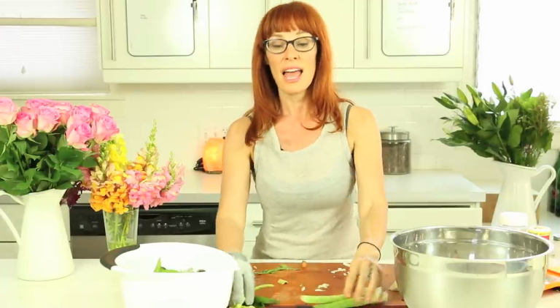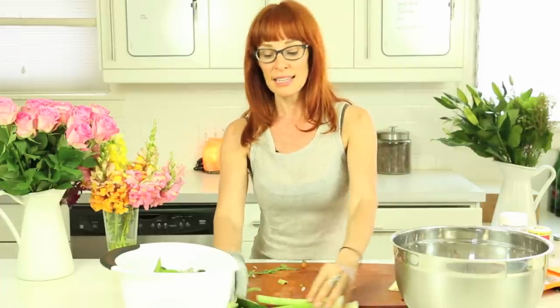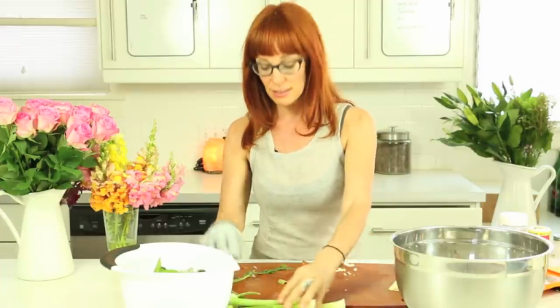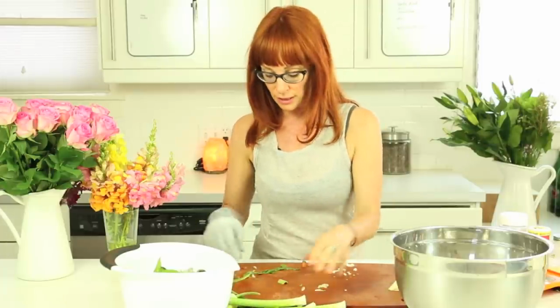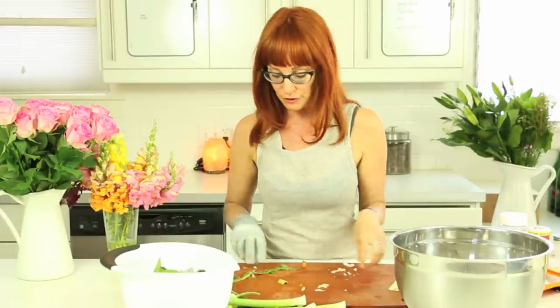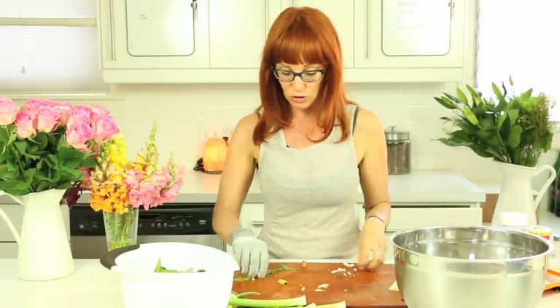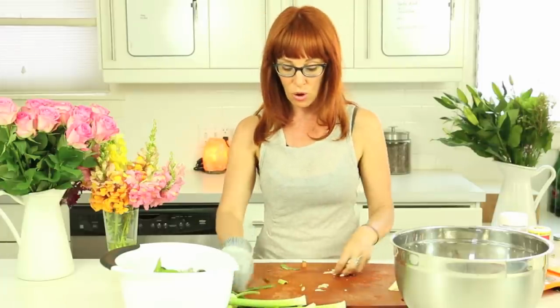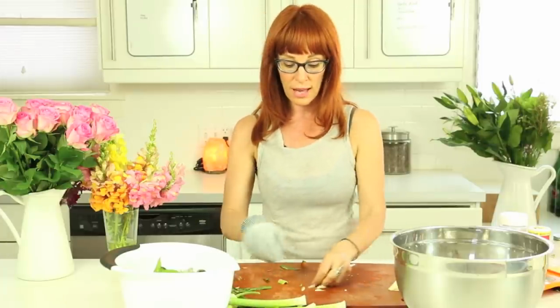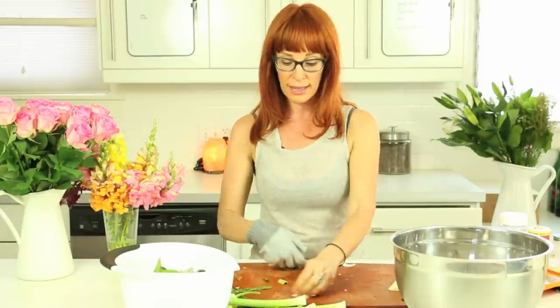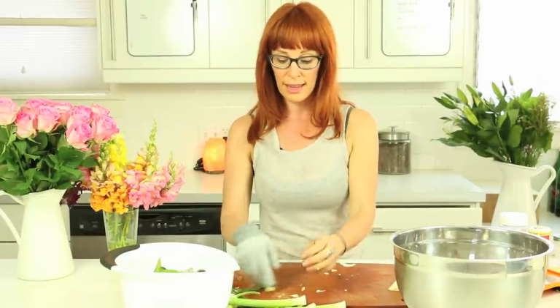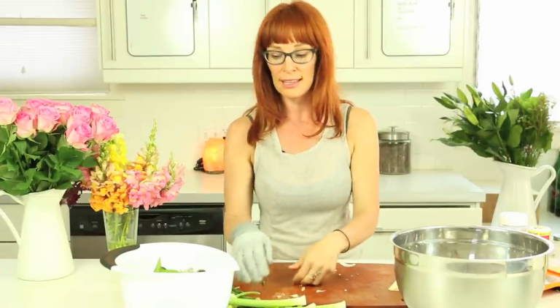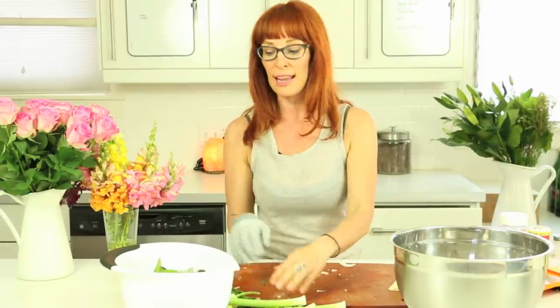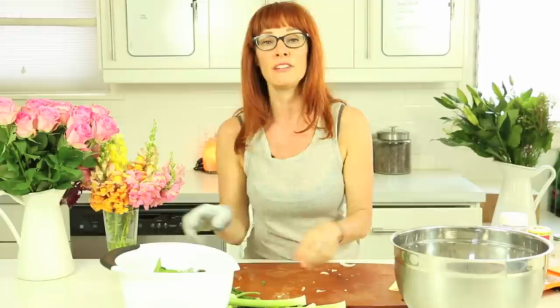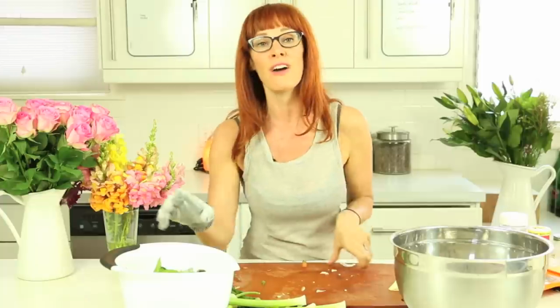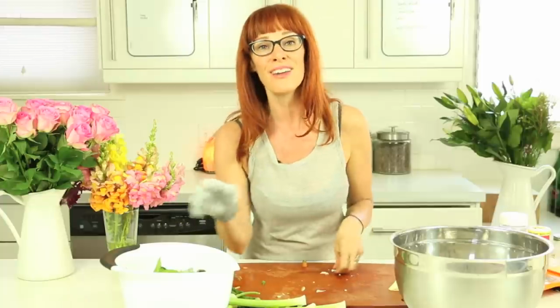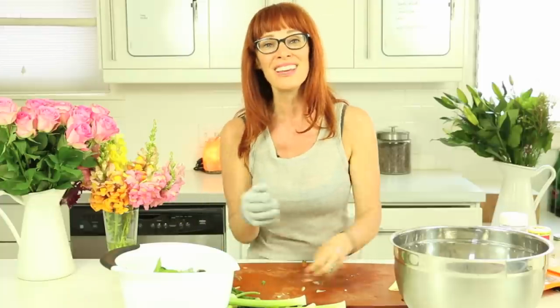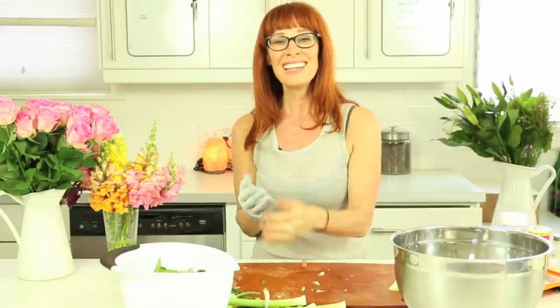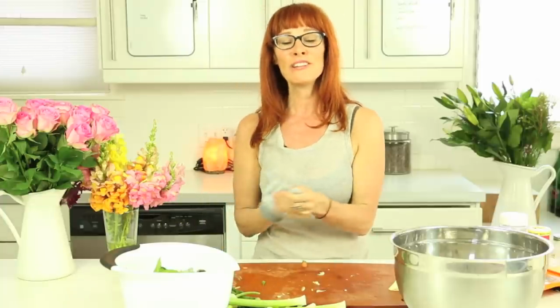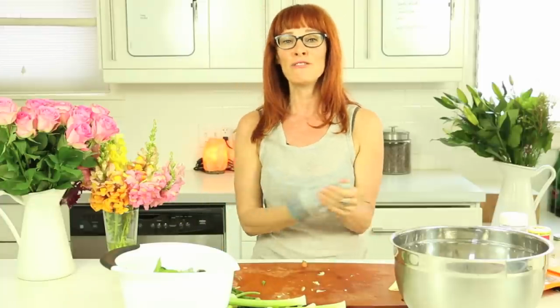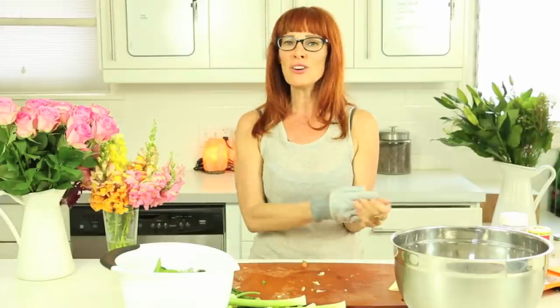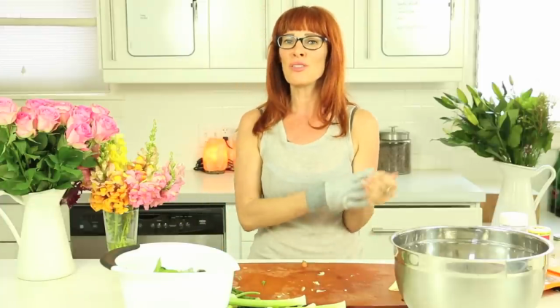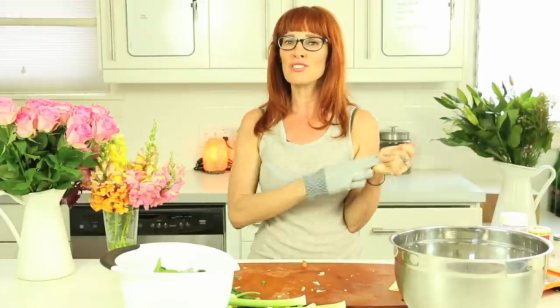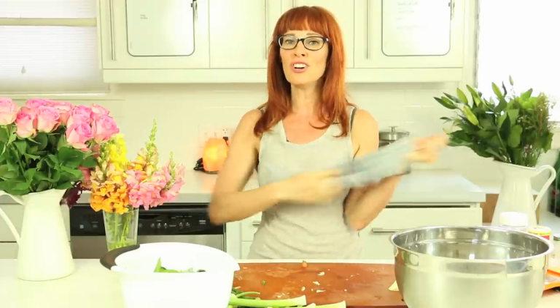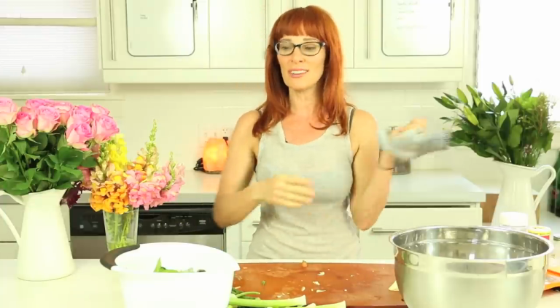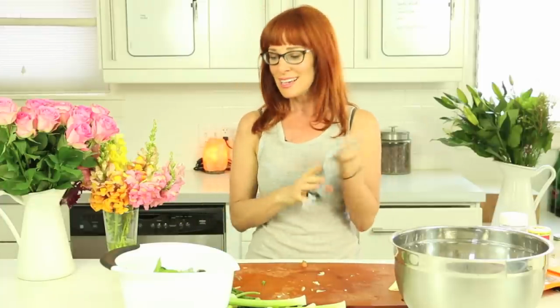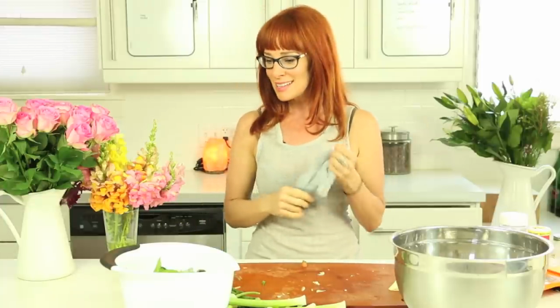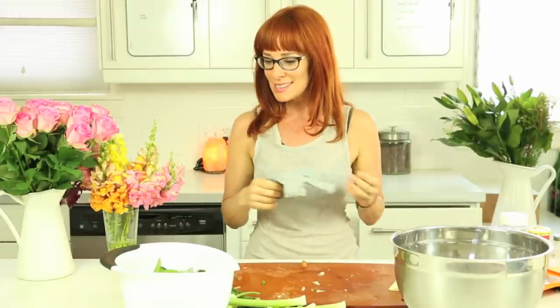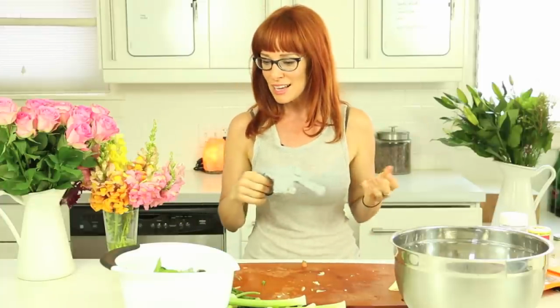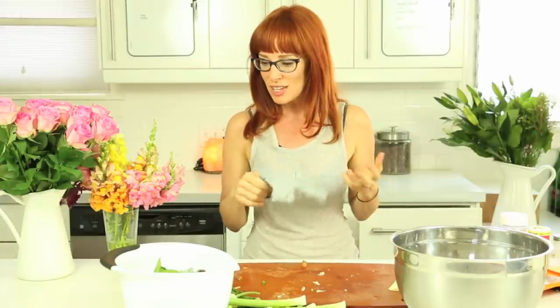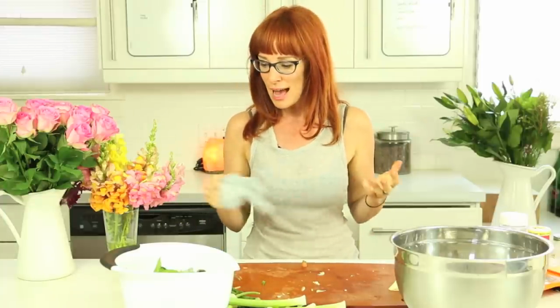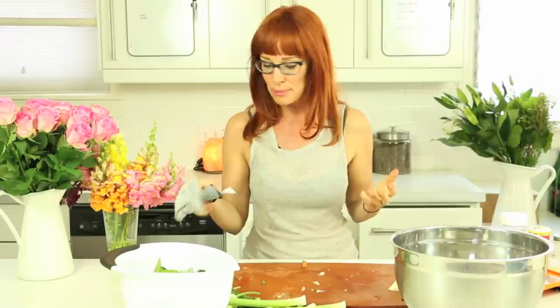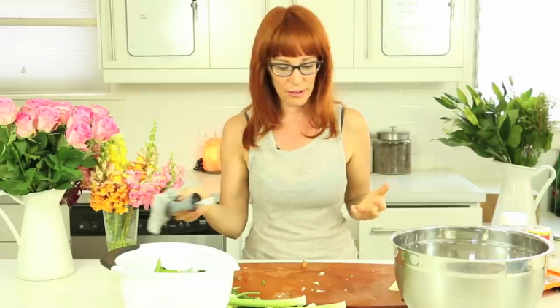I mean, he just feels so thankful because his aches and pains are pretty much gone. He feels so lucky that at 85 he can feel this good. He said, it's like I took a happy pill.